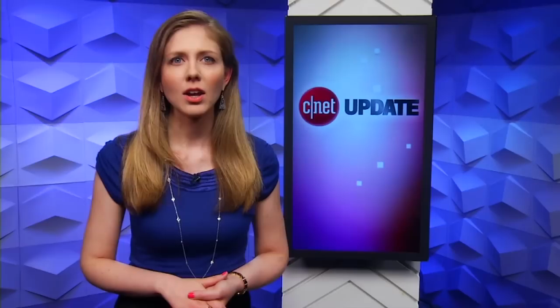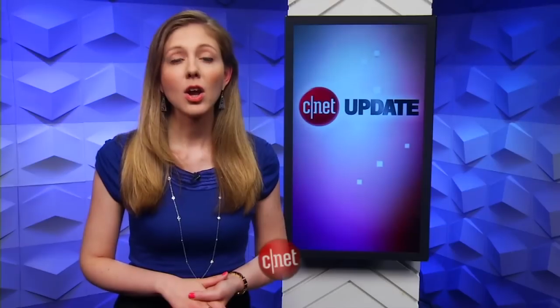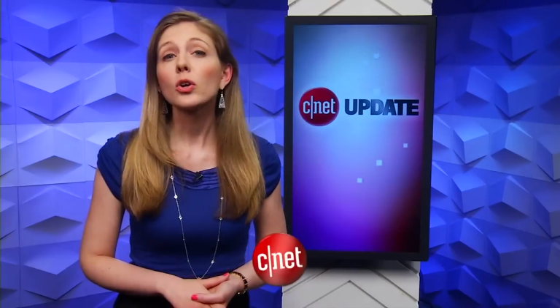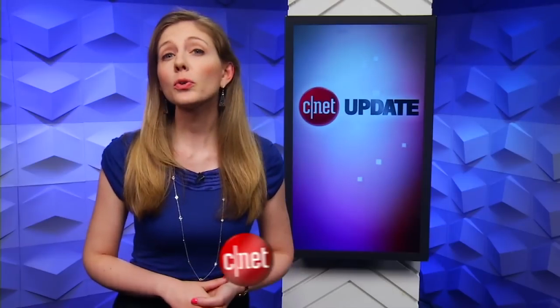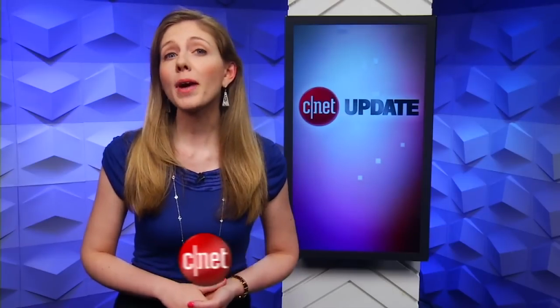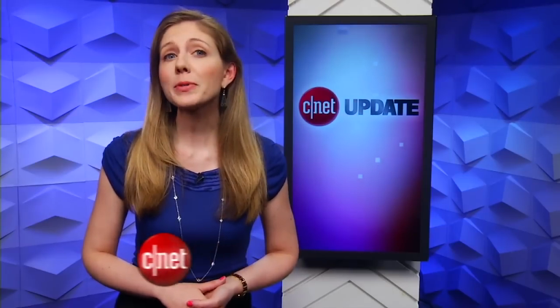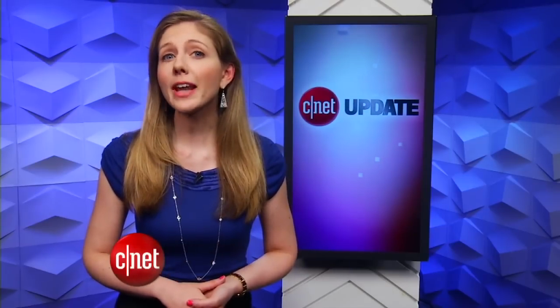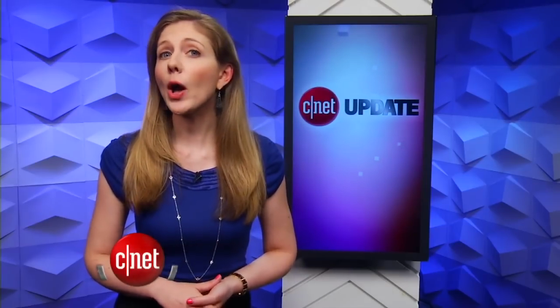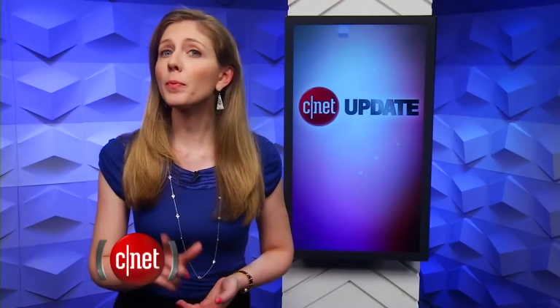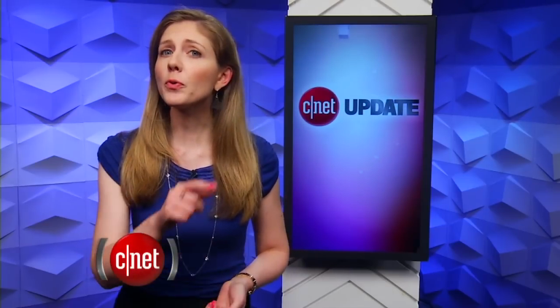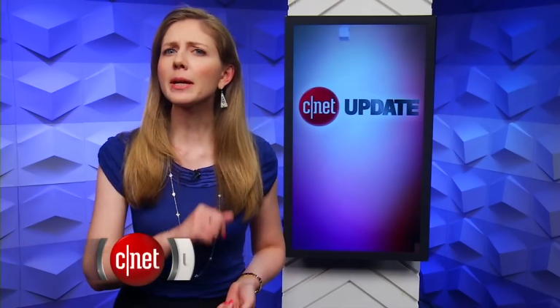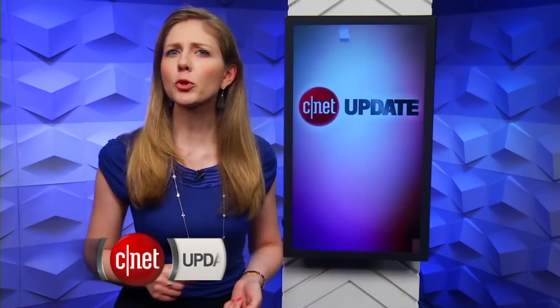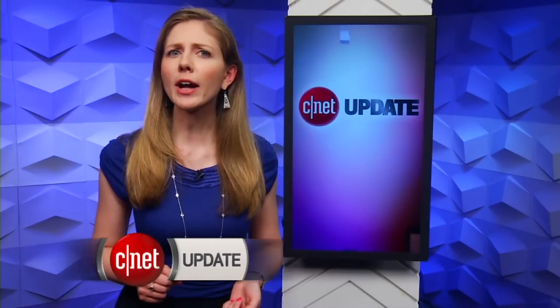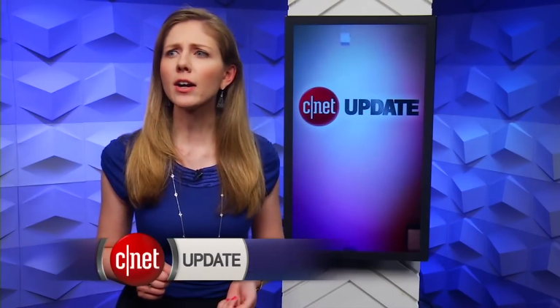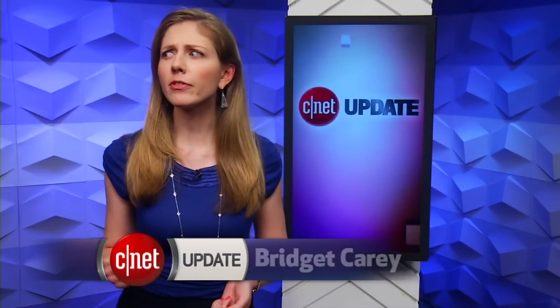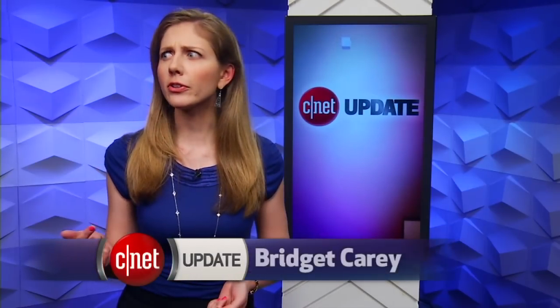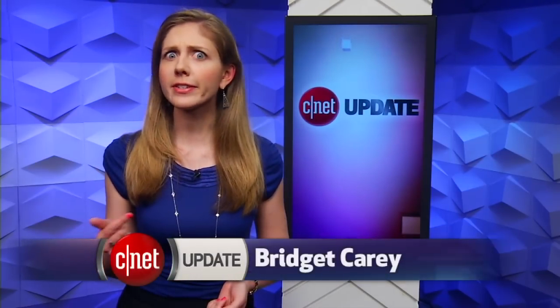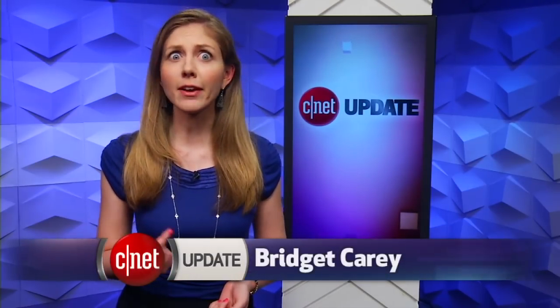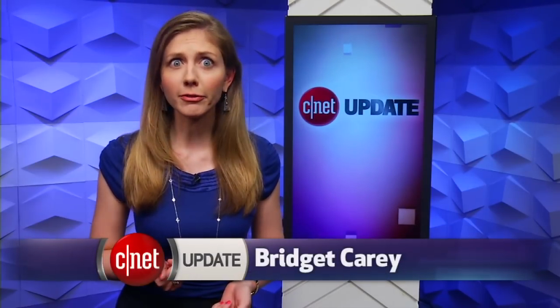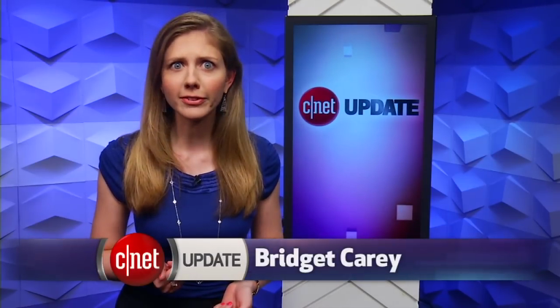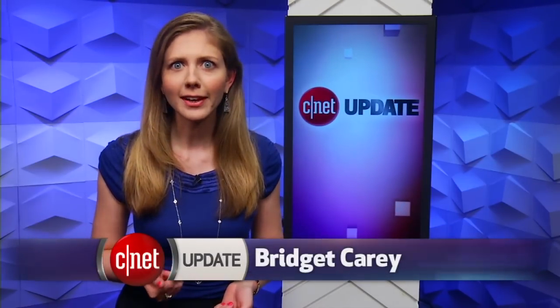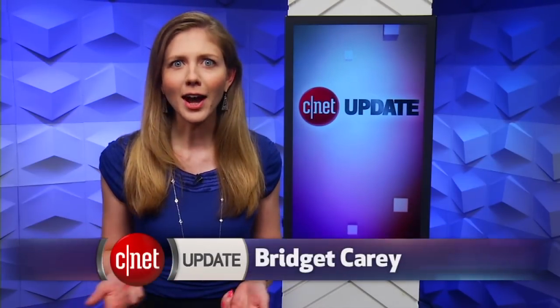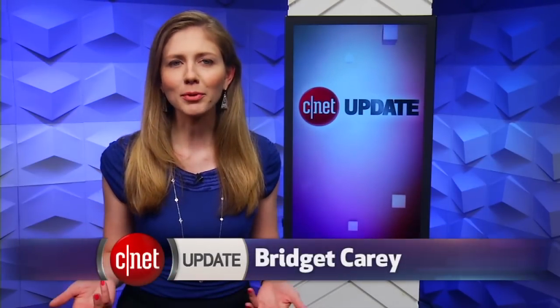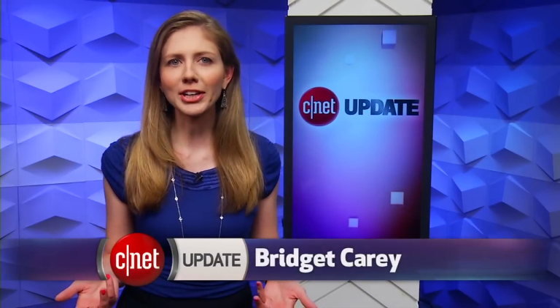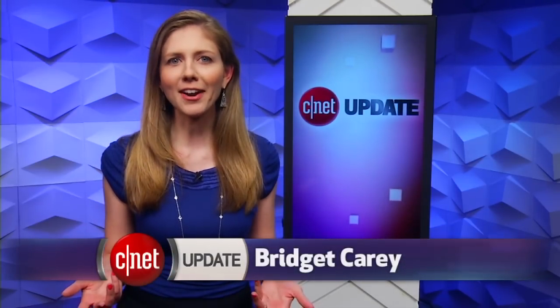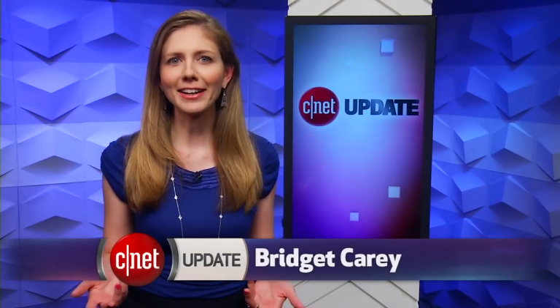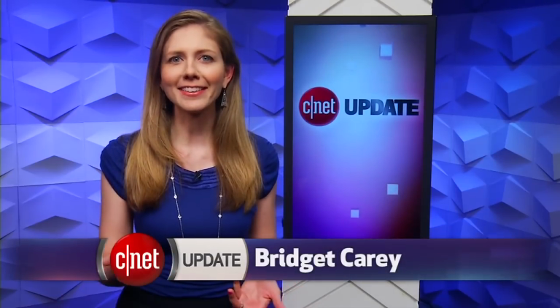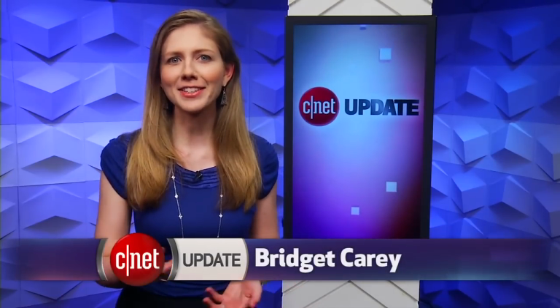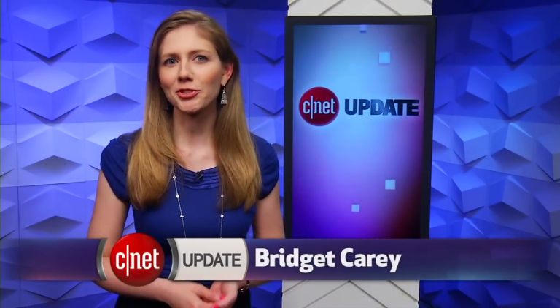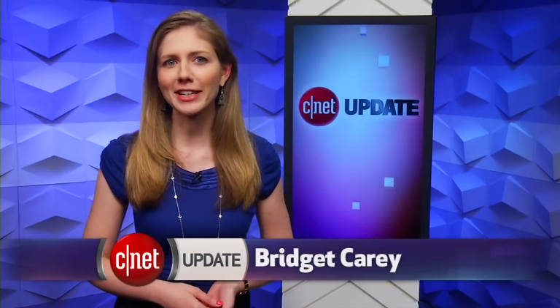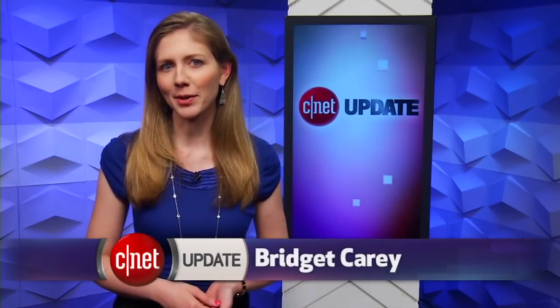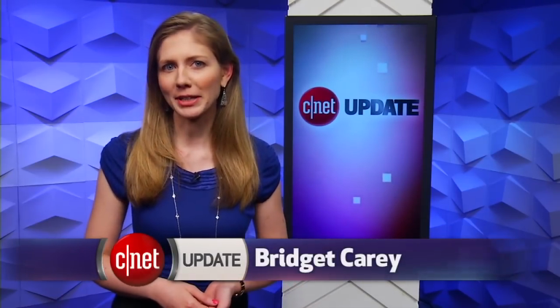Google Maps can now help you keep track of yourself. I'm Bridget Carey, and this is your CNET Update.